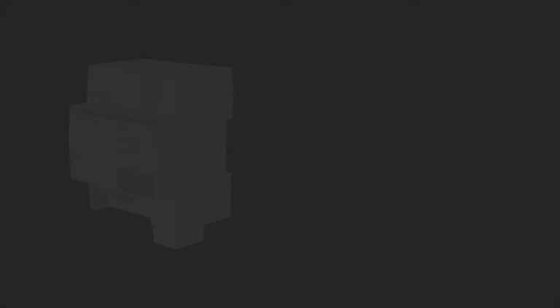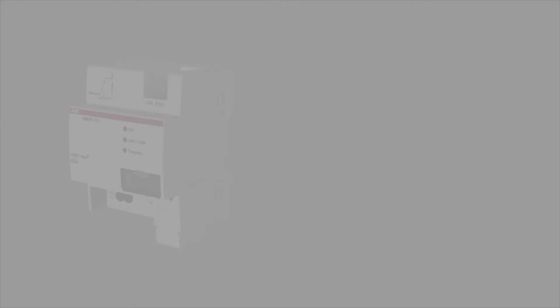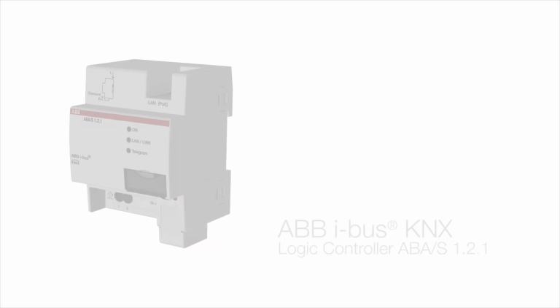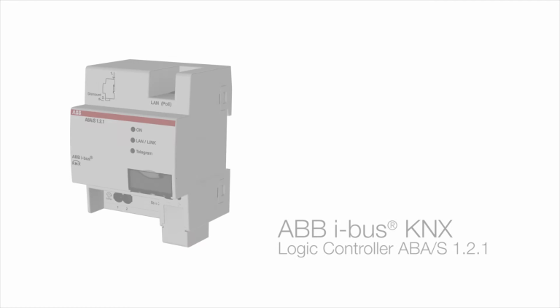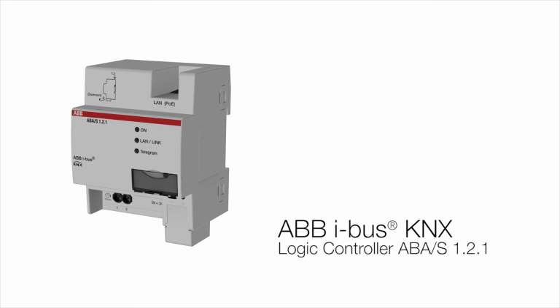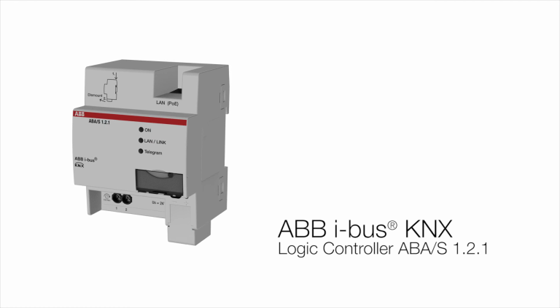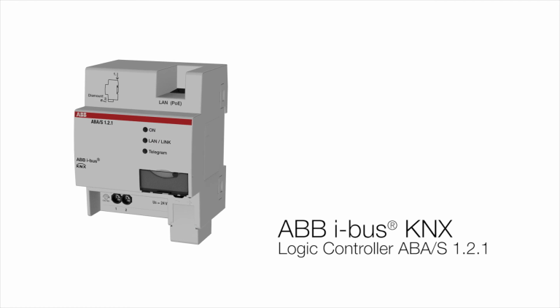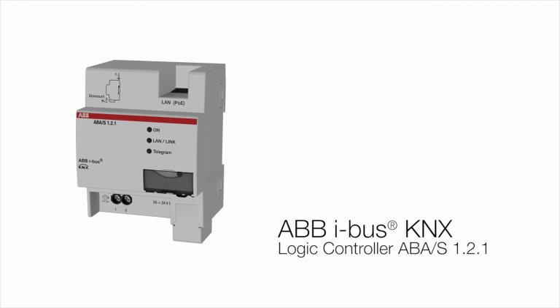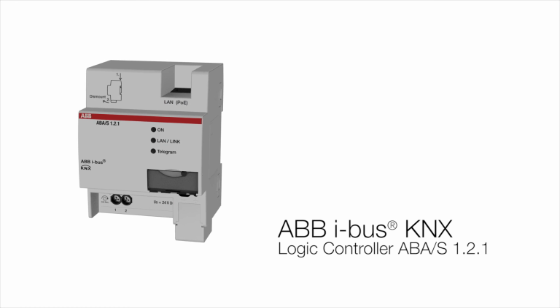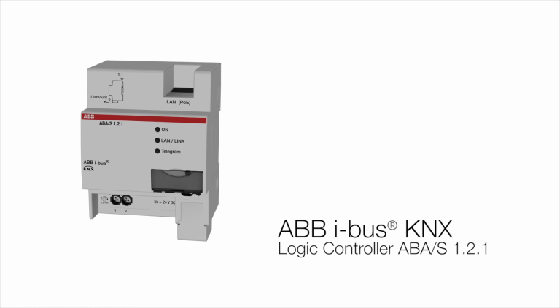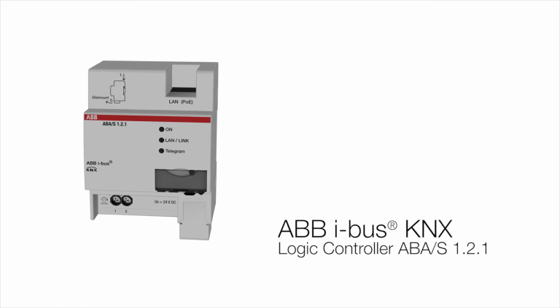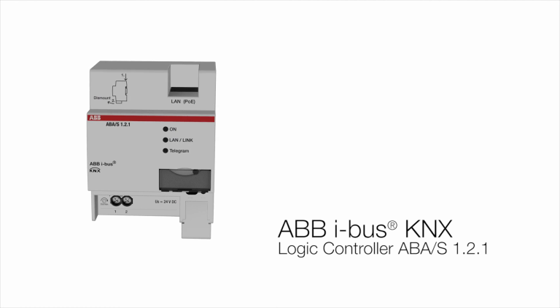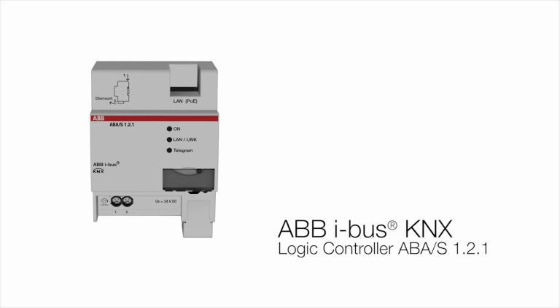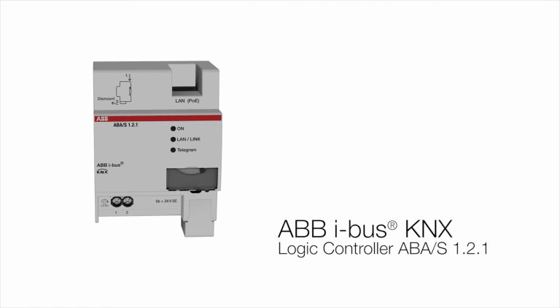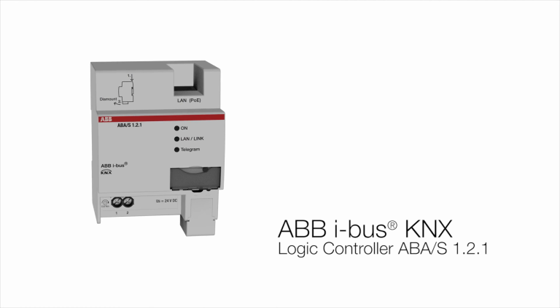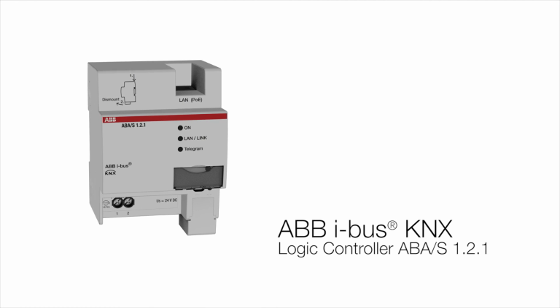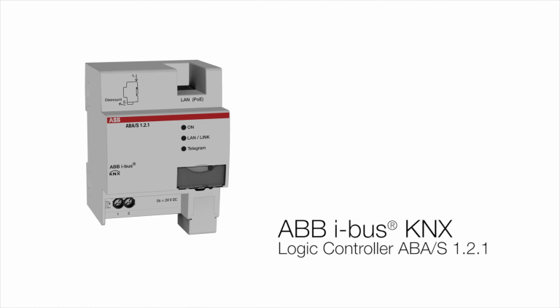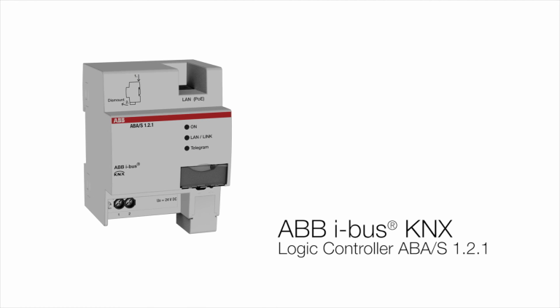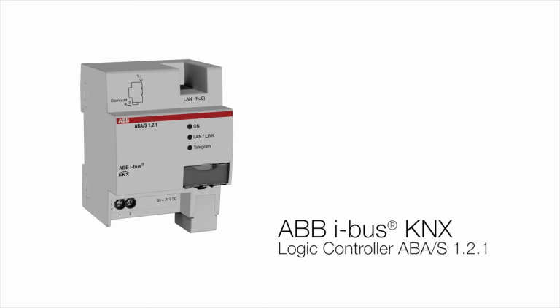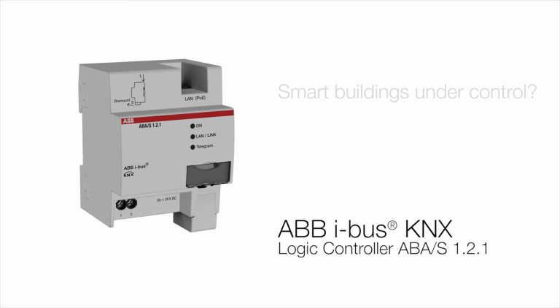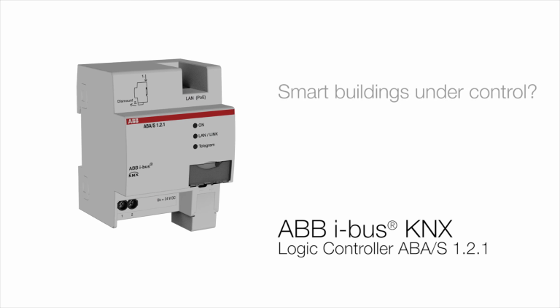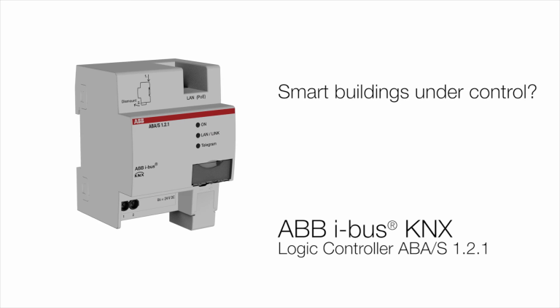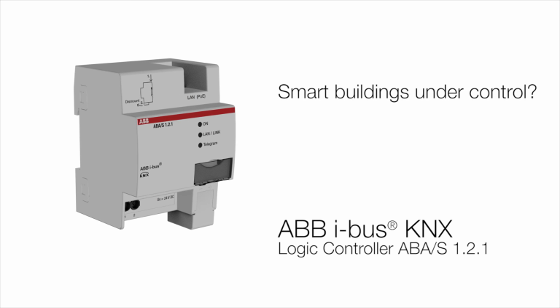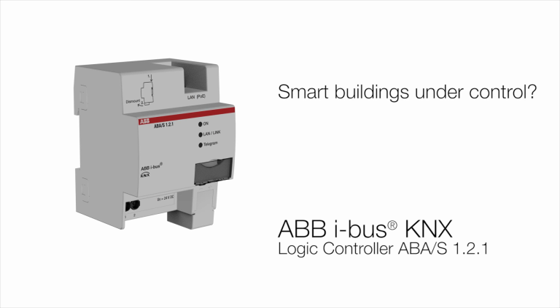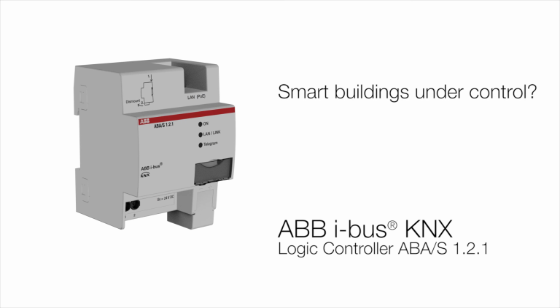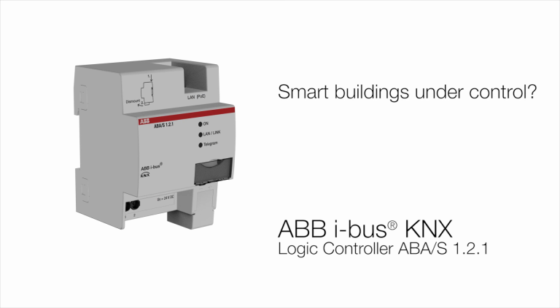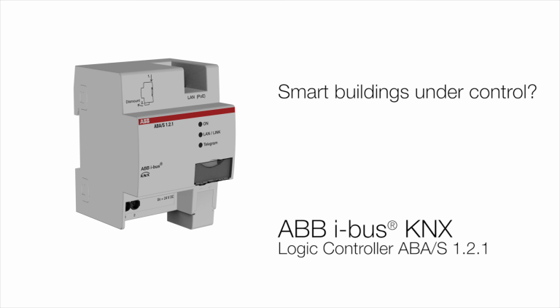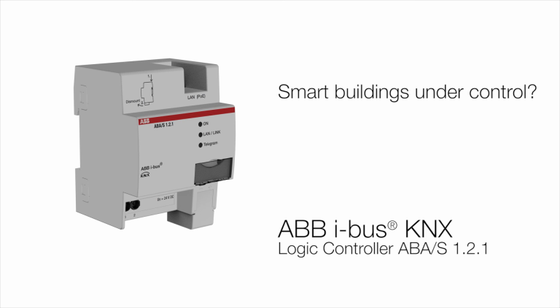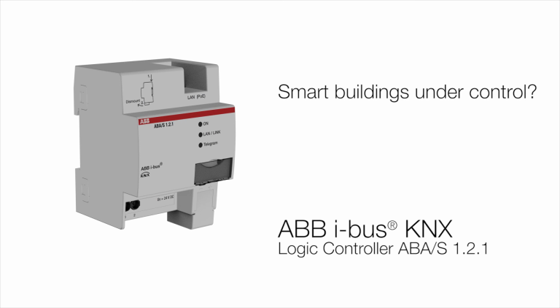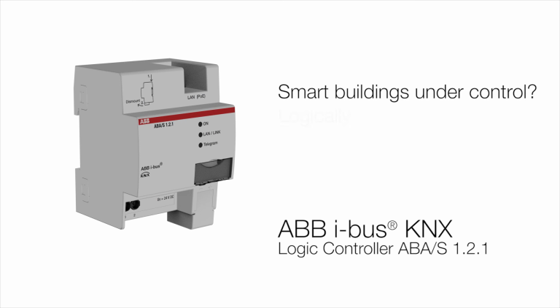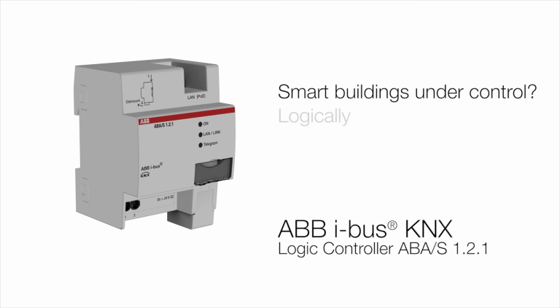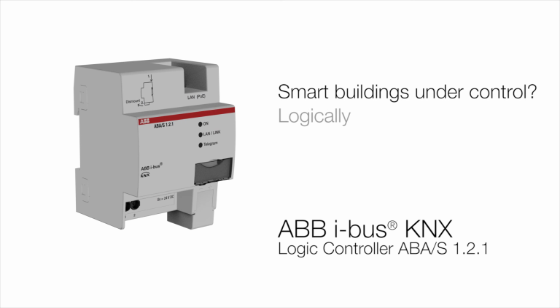ABB KNX Logic Controller — Smart buildings under control? Logically.